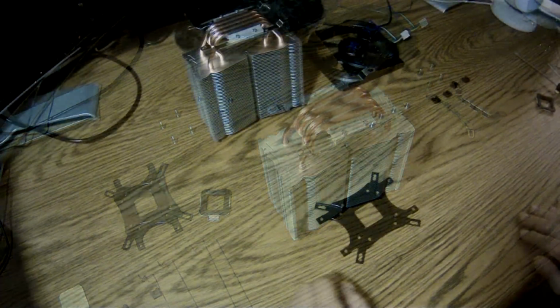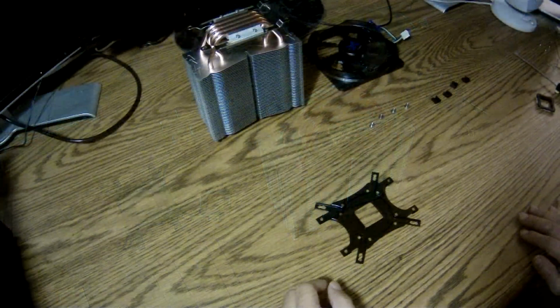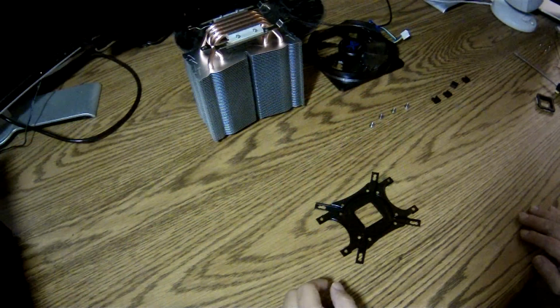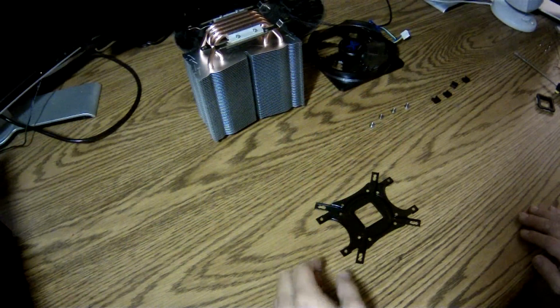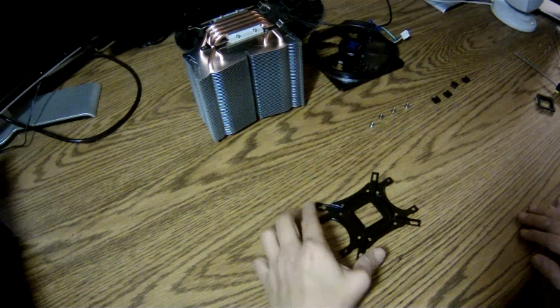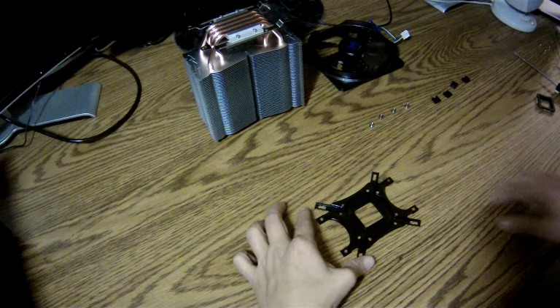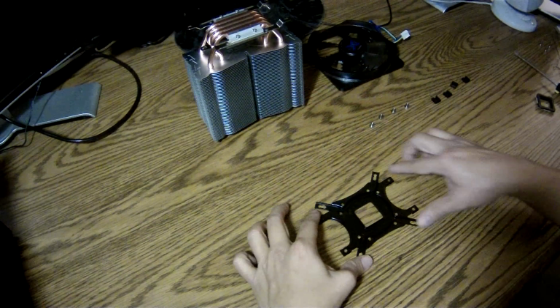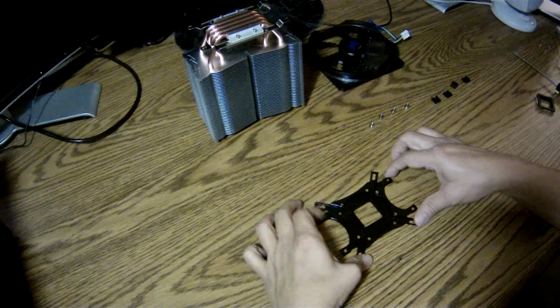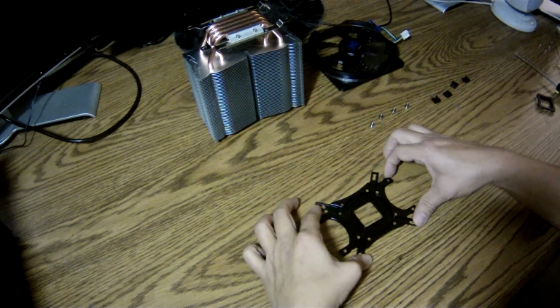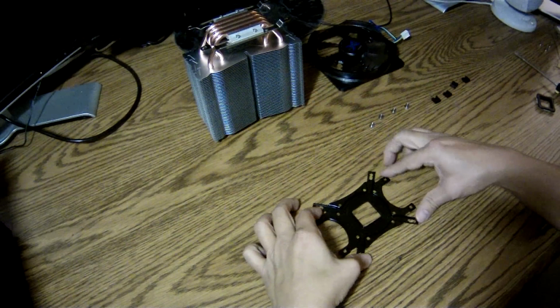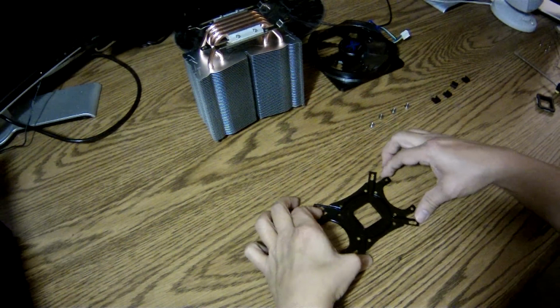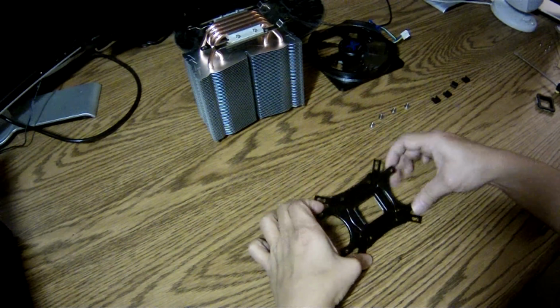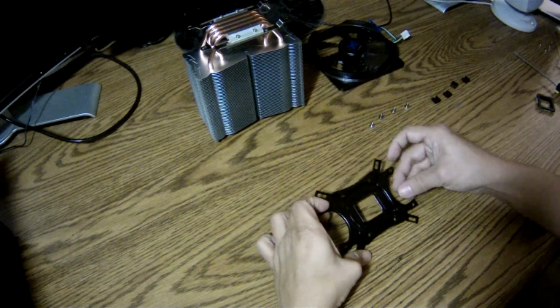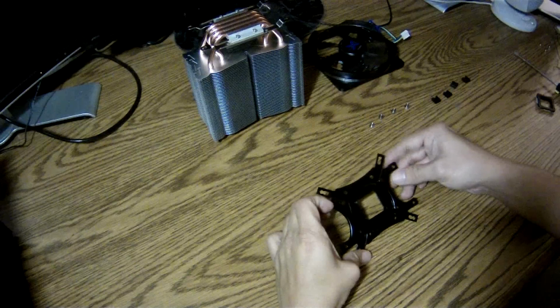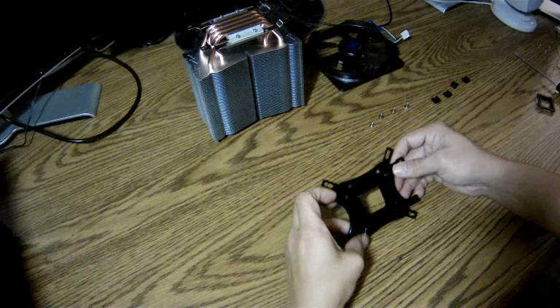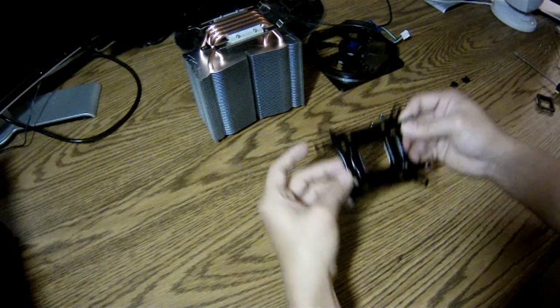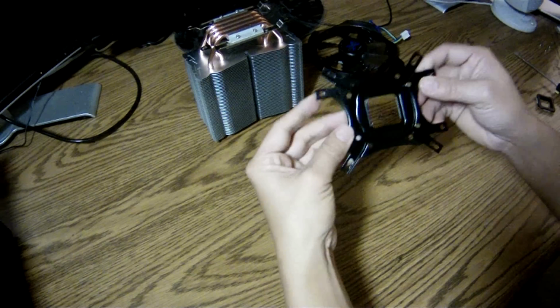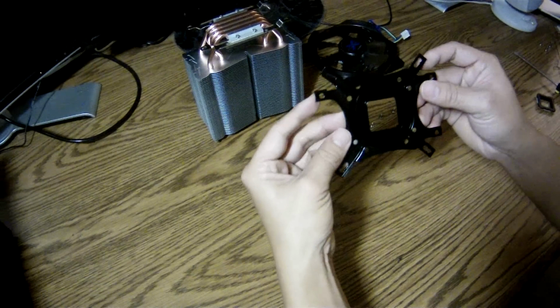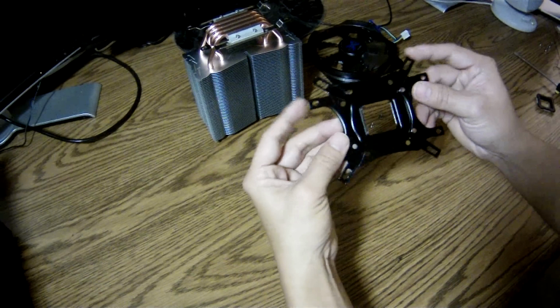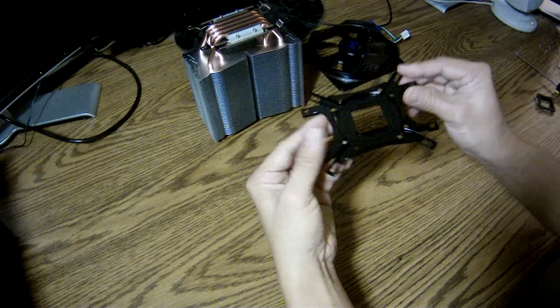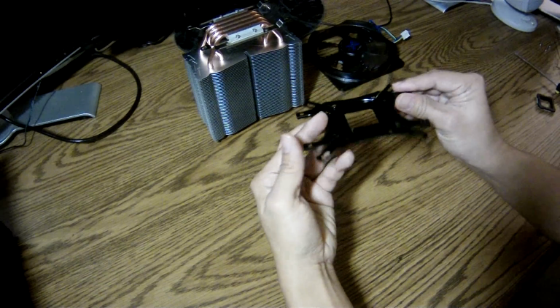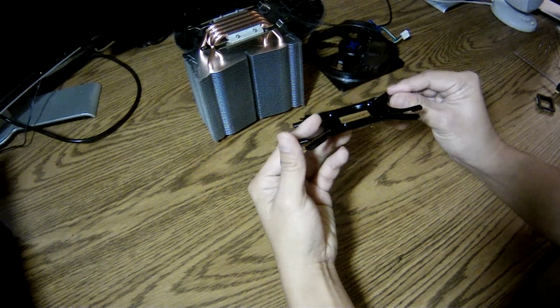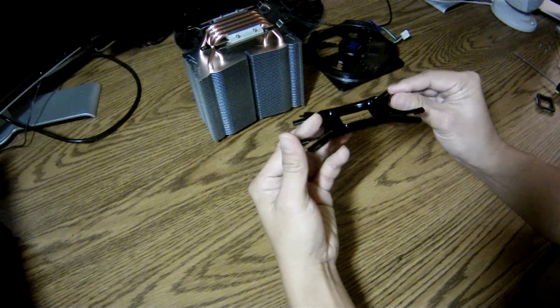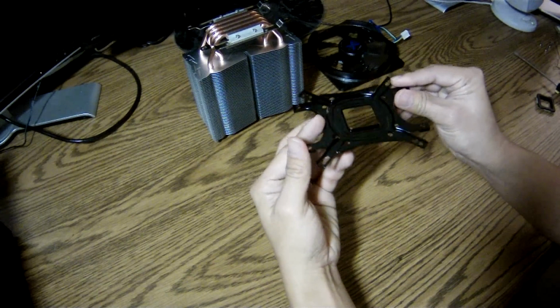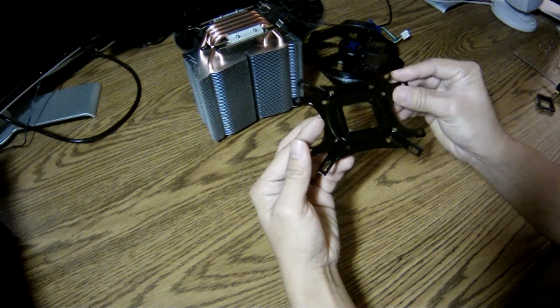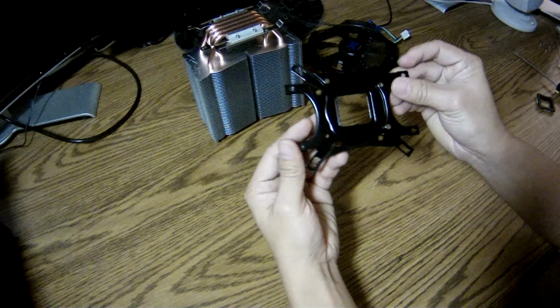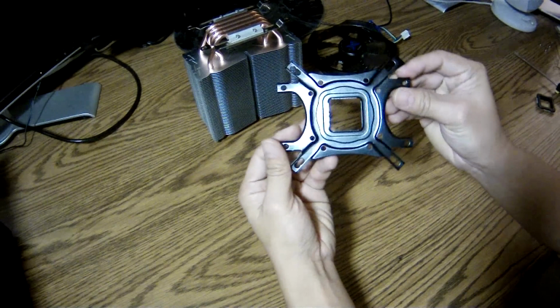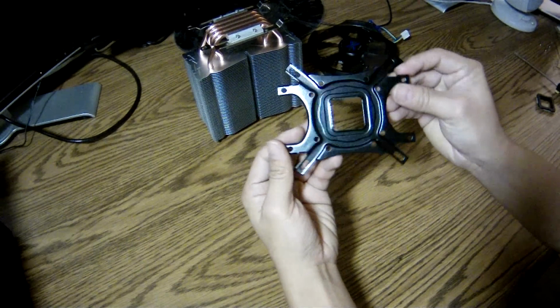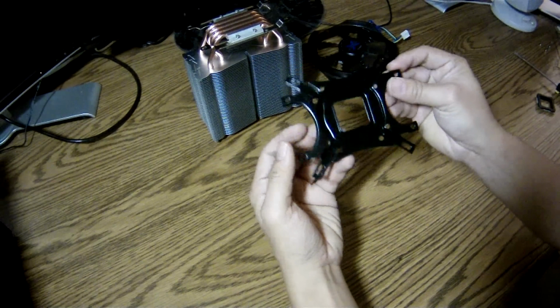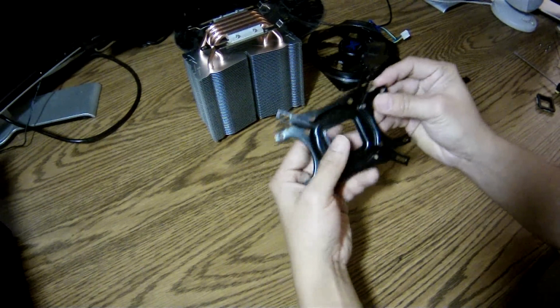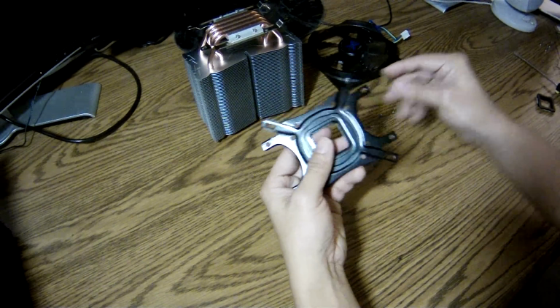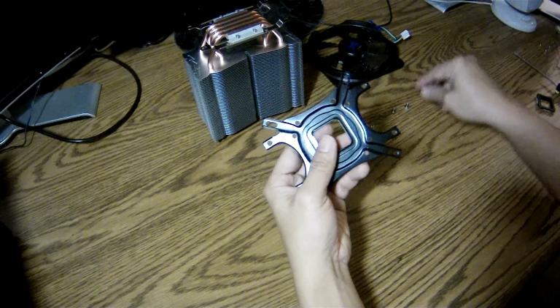Now I'm going to install the bolts to the backplate. Note the orientation of the backplate, then tighten it.